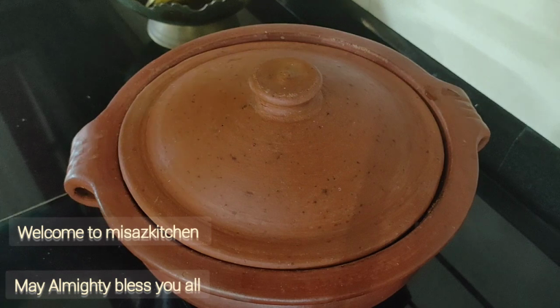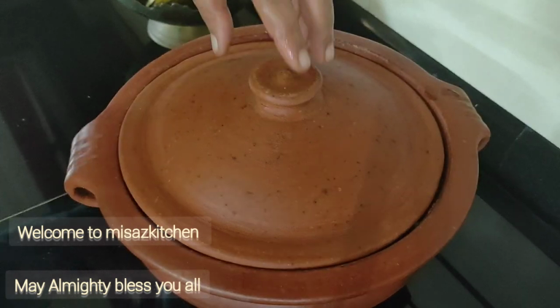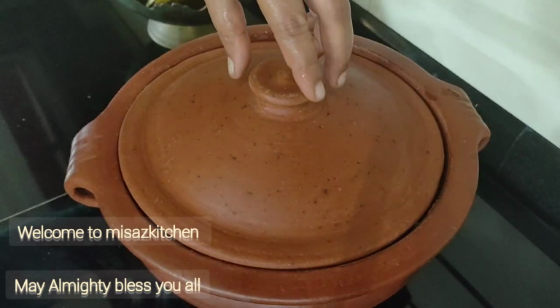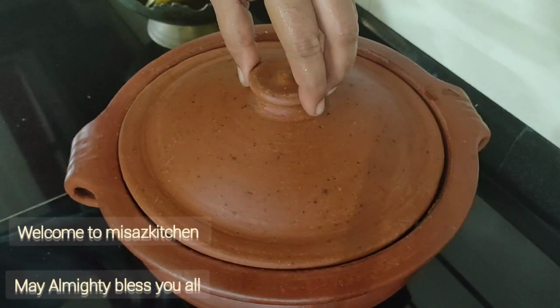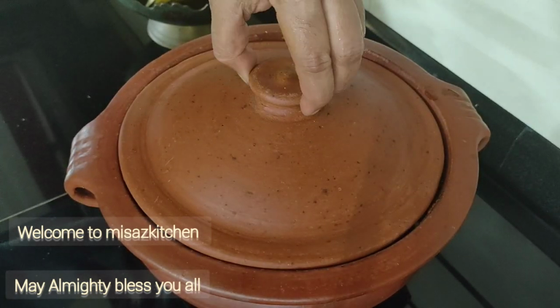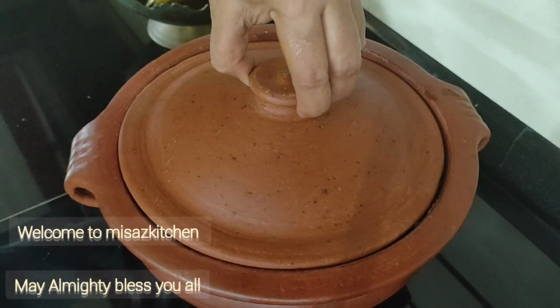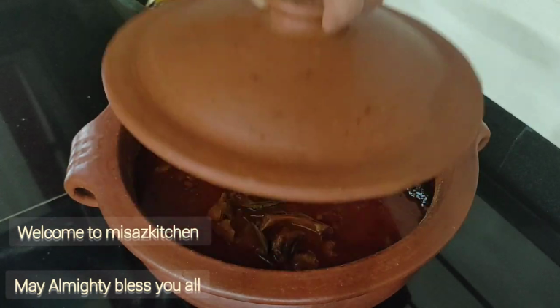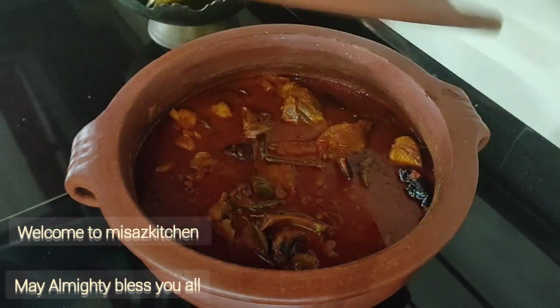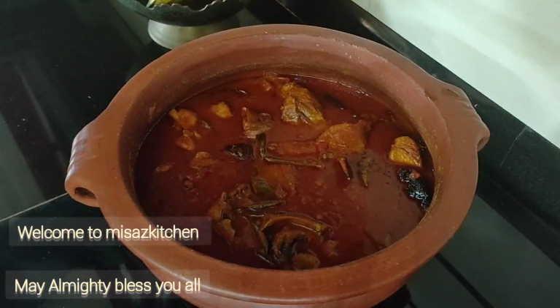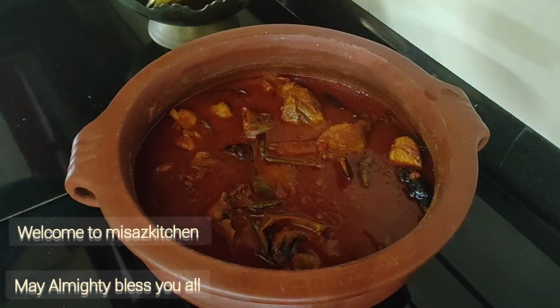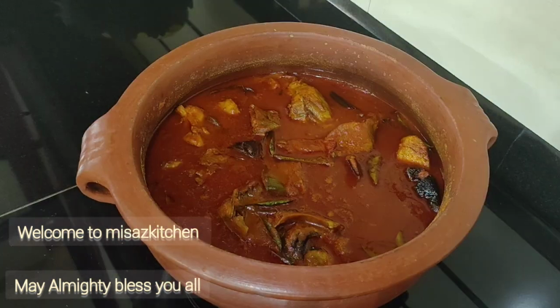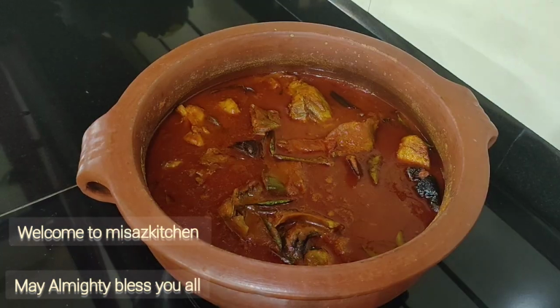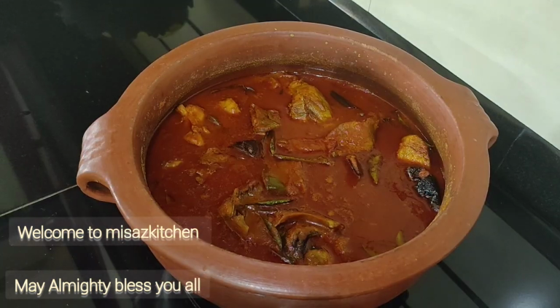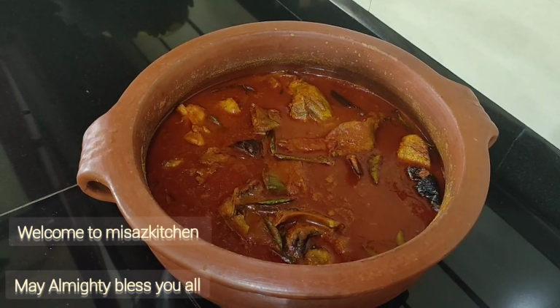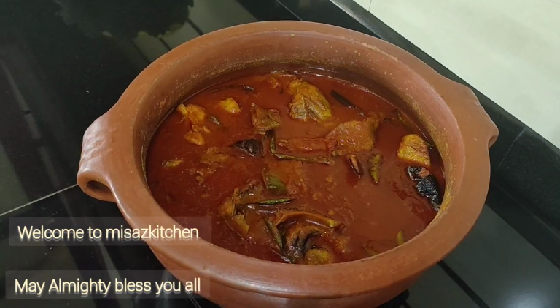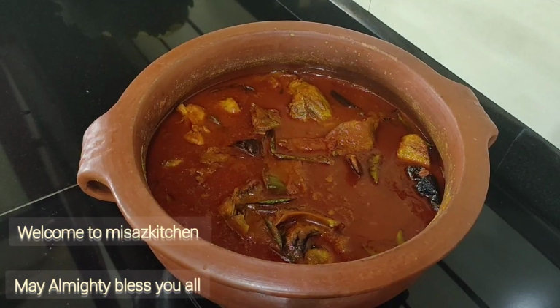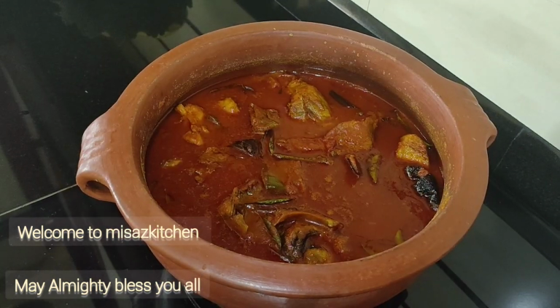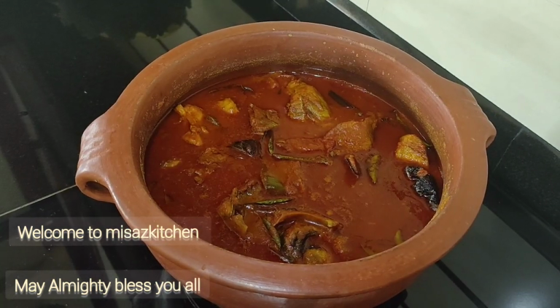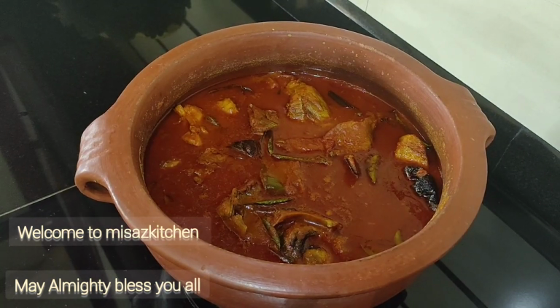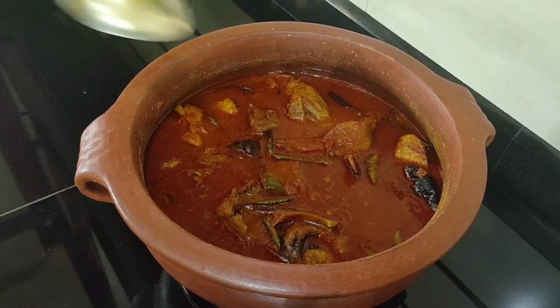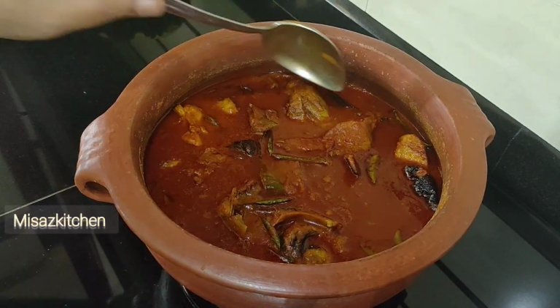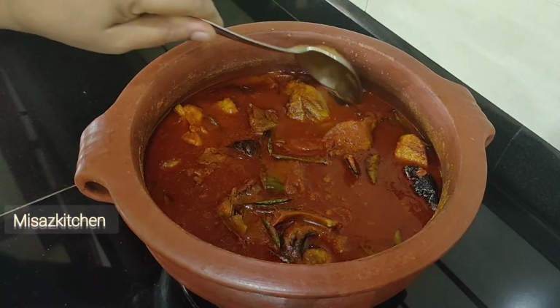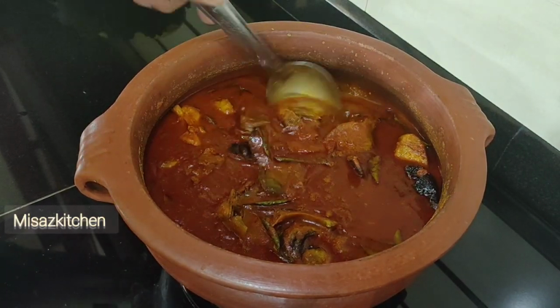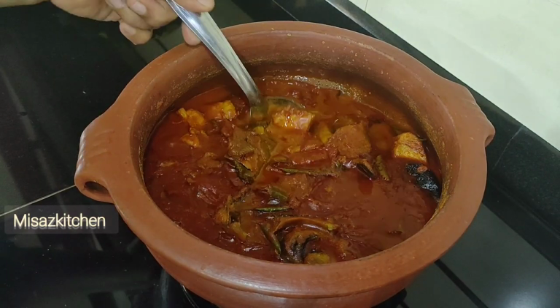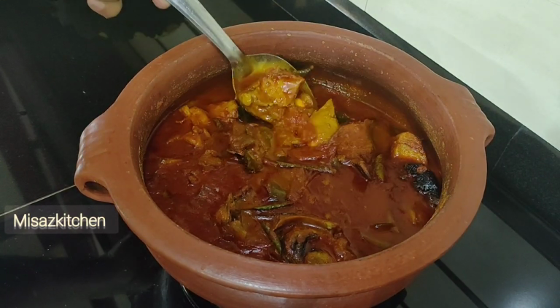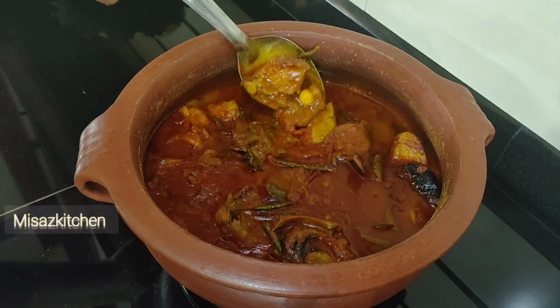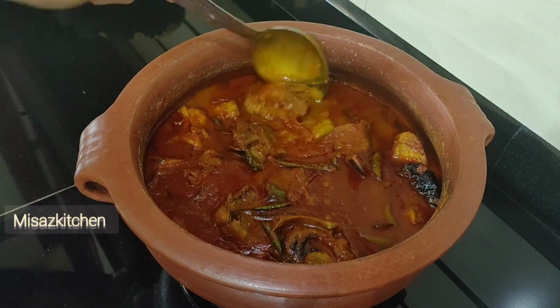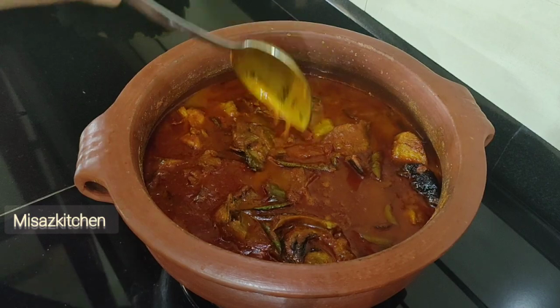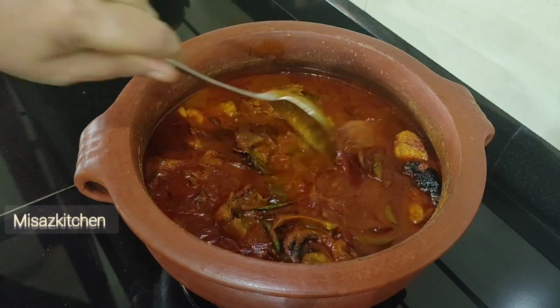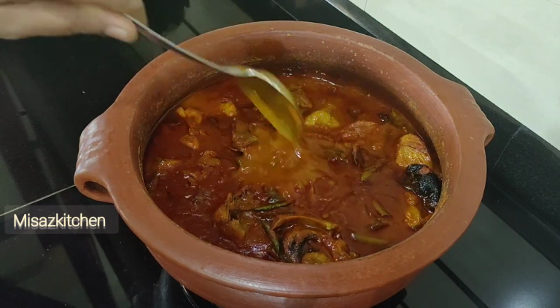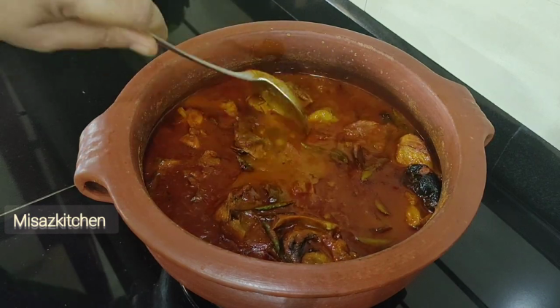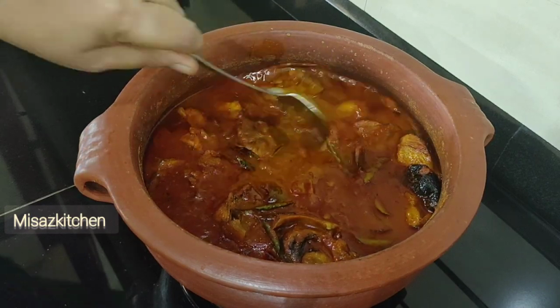Hi everyone, welcome to Misa's Kitchen. Today's recipe is the main dish.